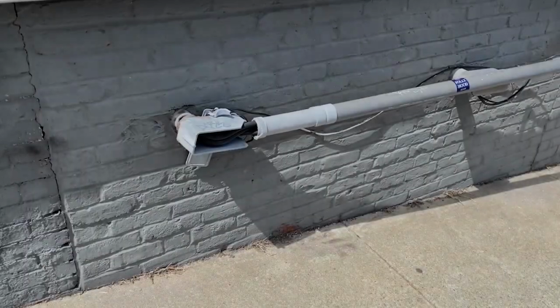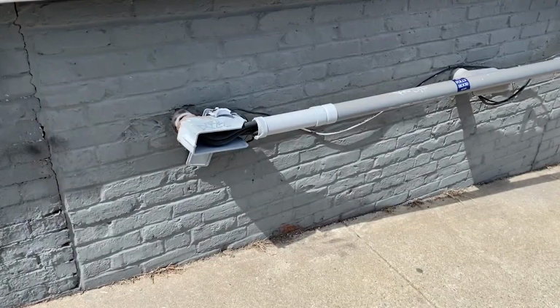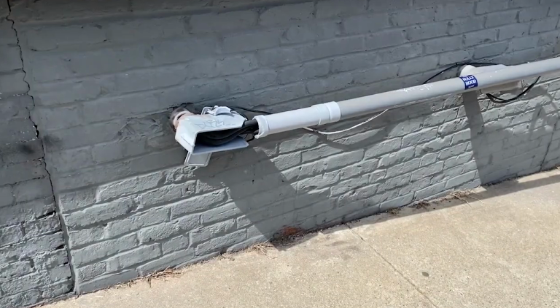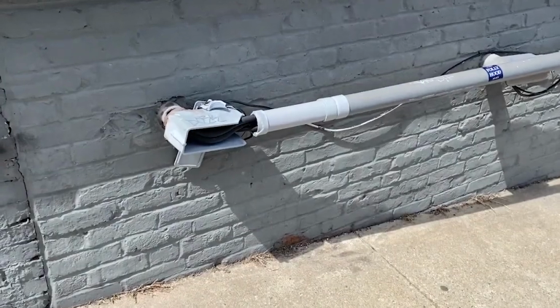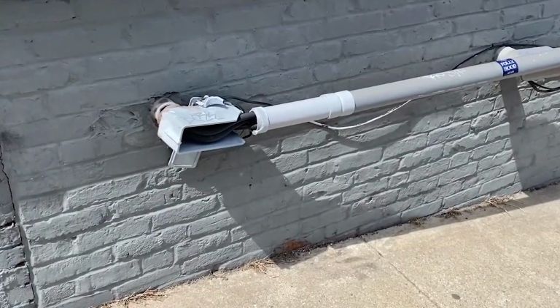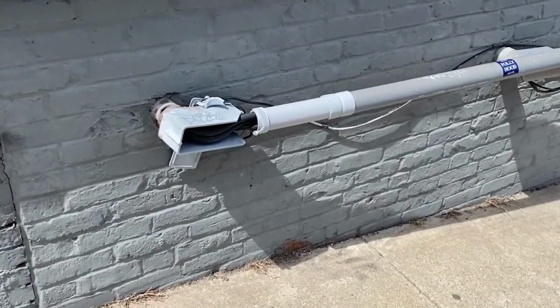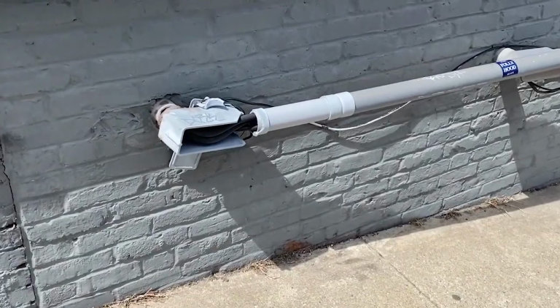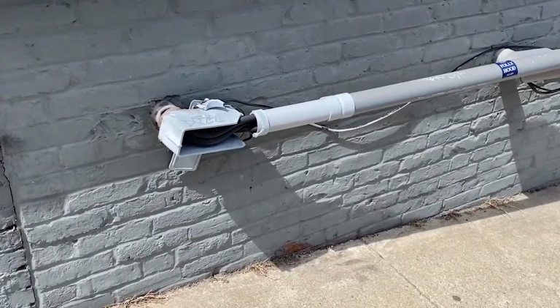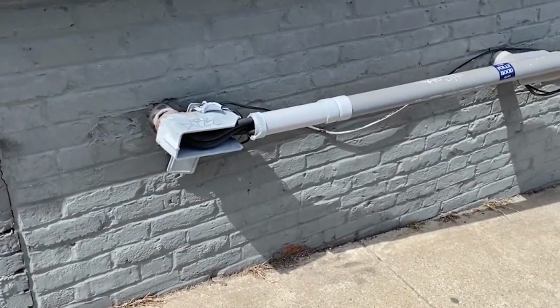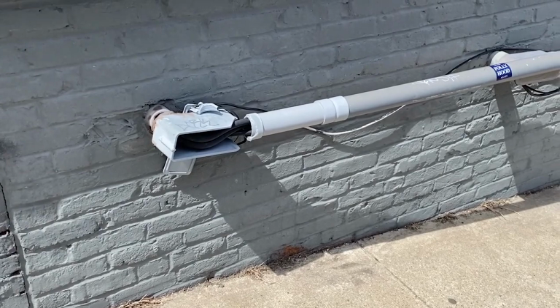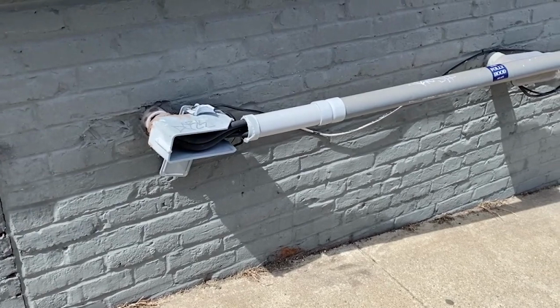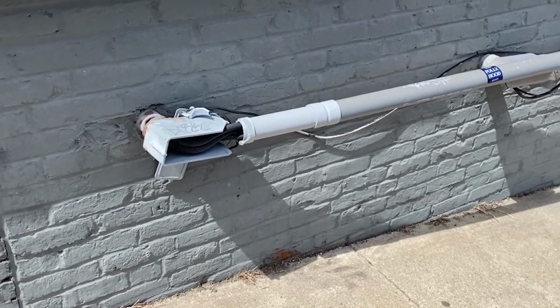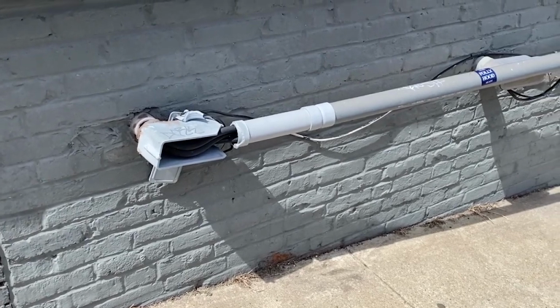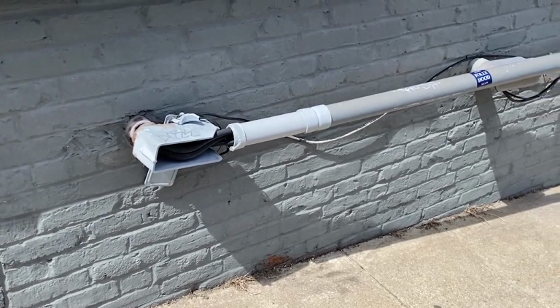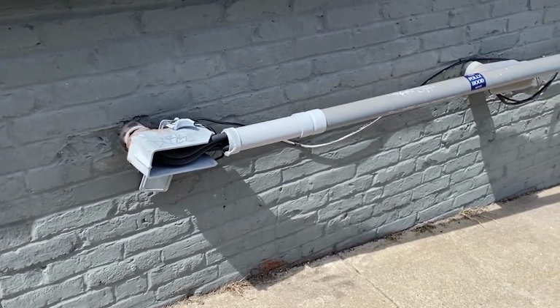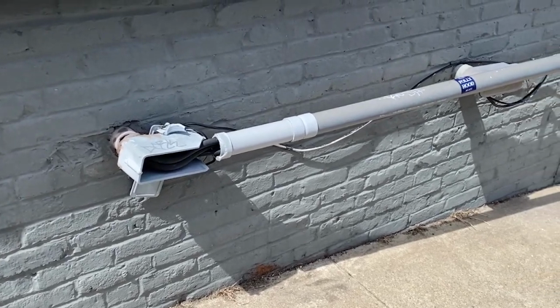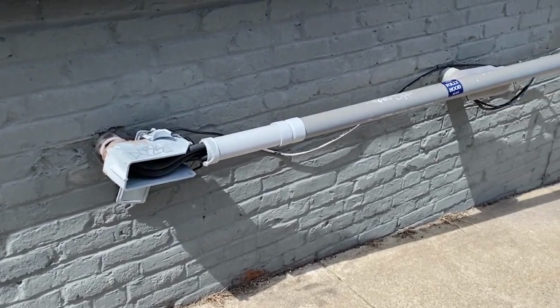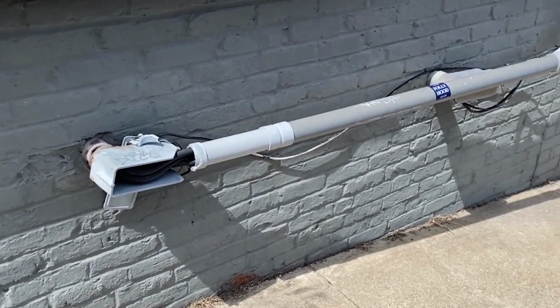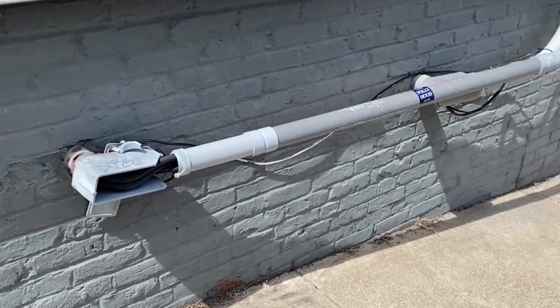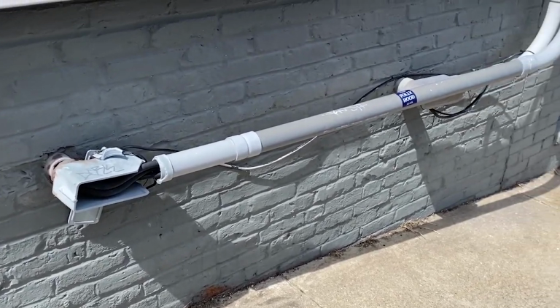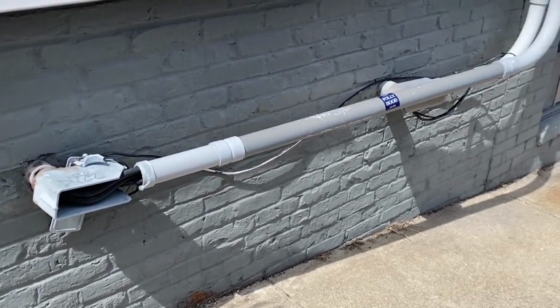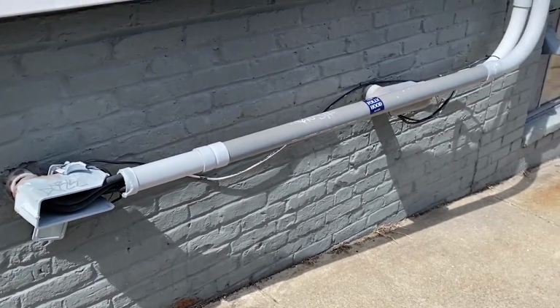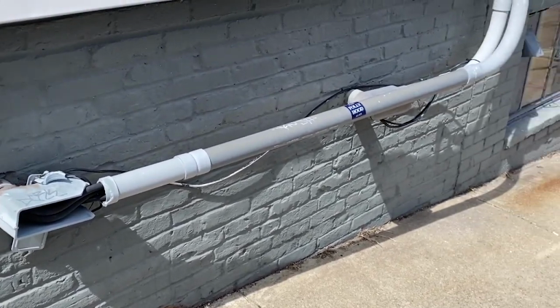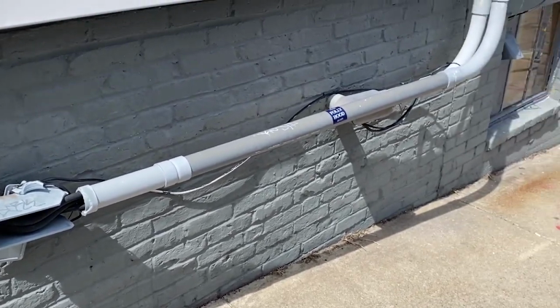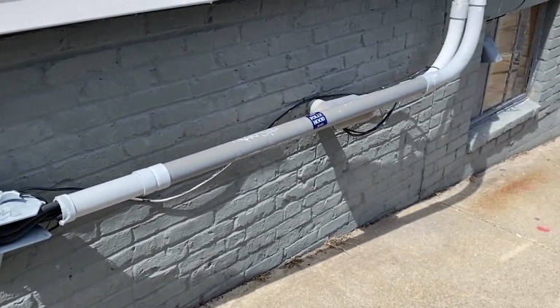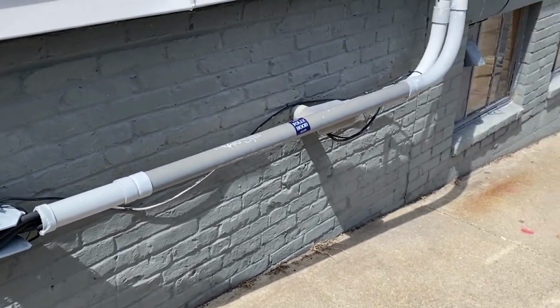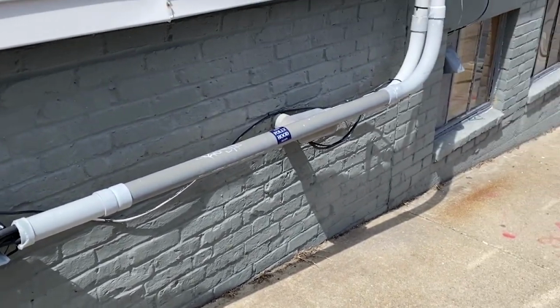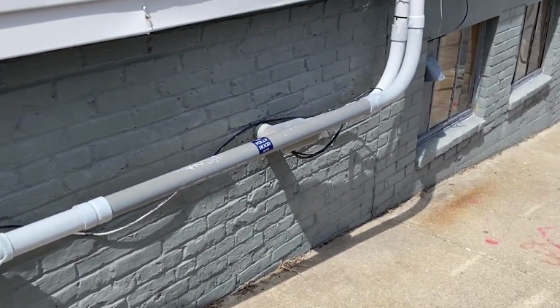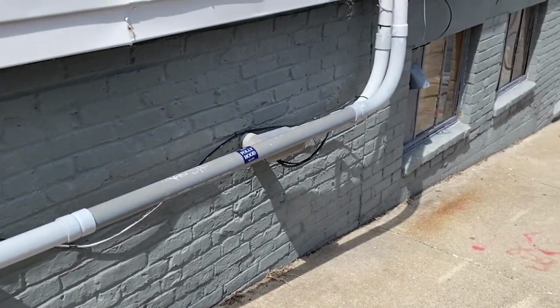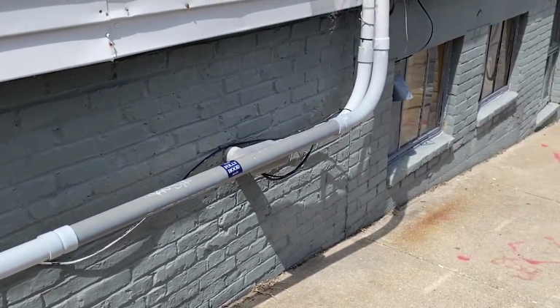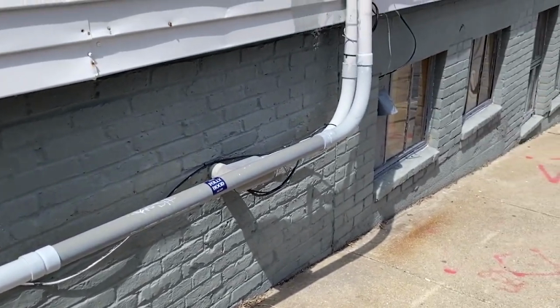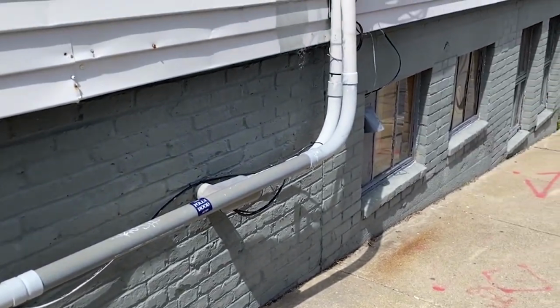Hello and welcome to Moving Violations. This is Russ LeBlanc, NEC Consultant for ECNM Magazine.